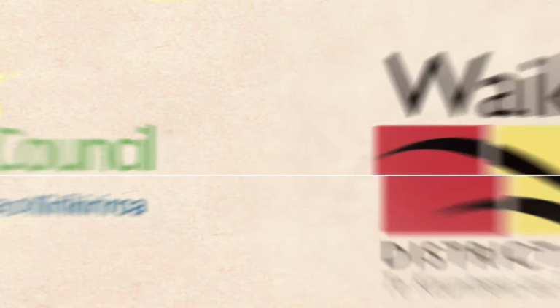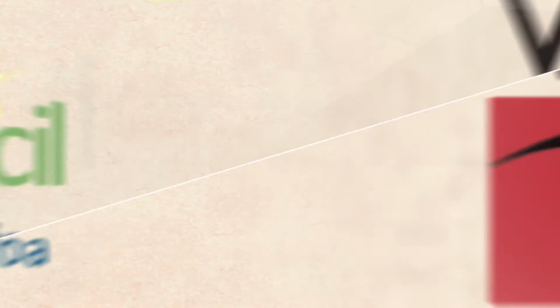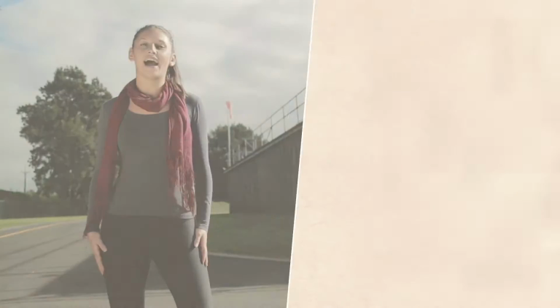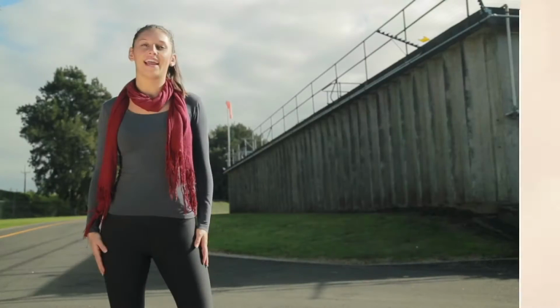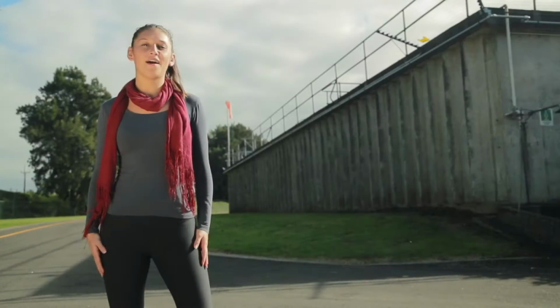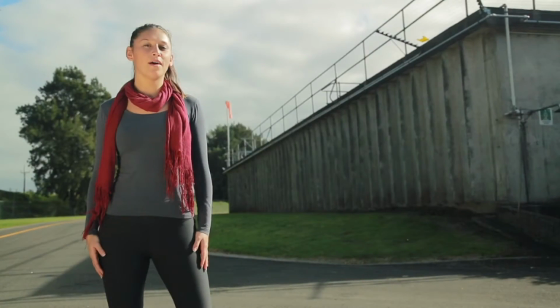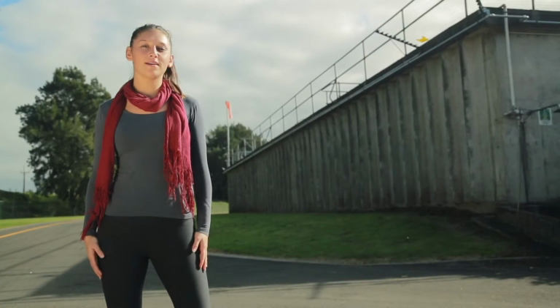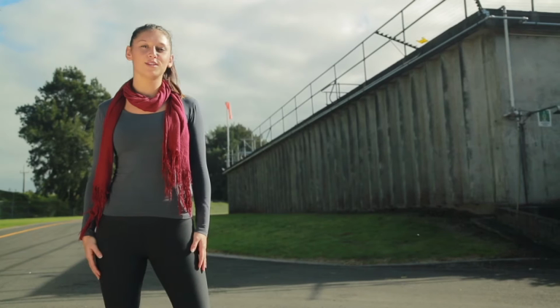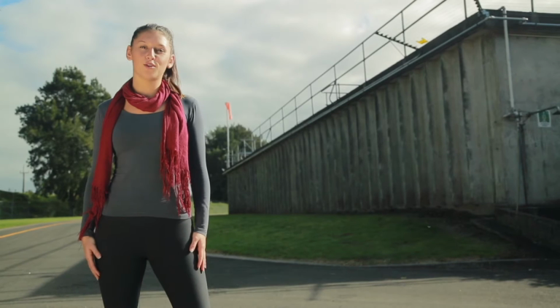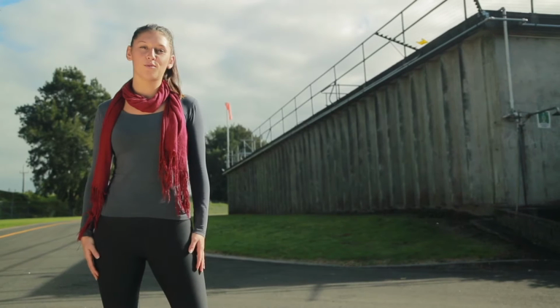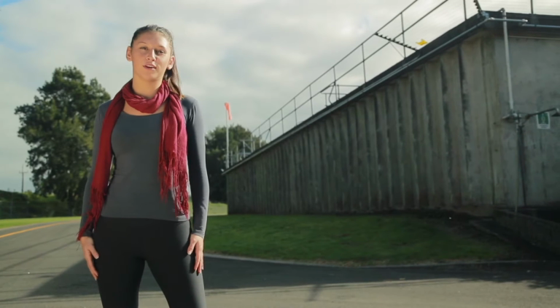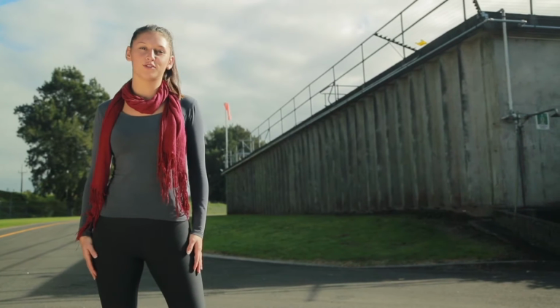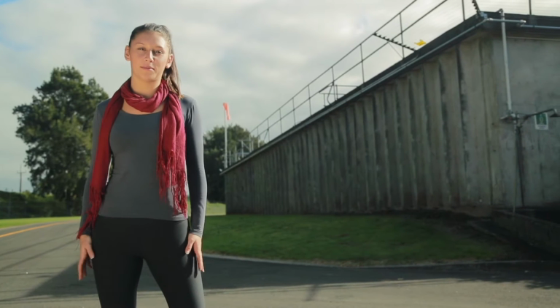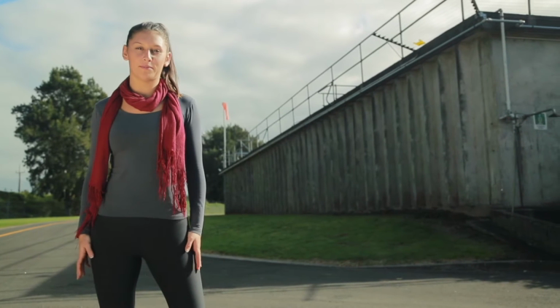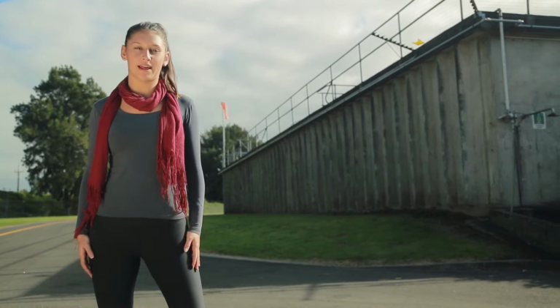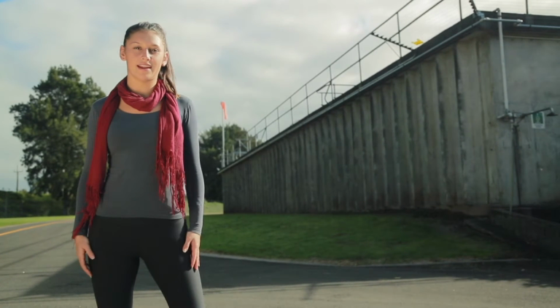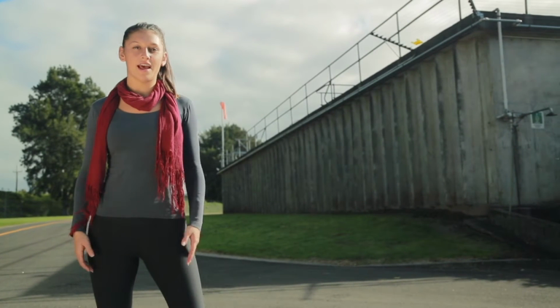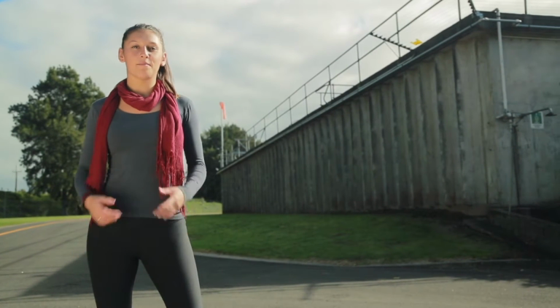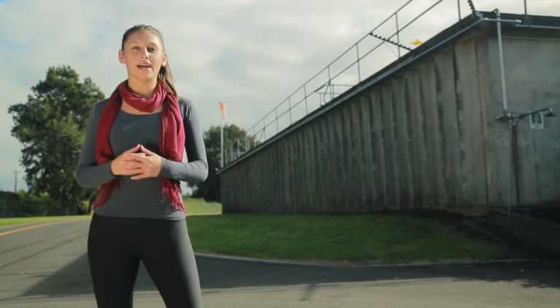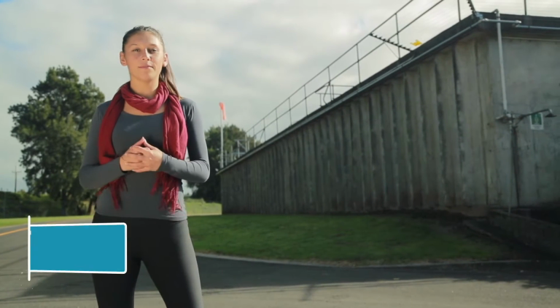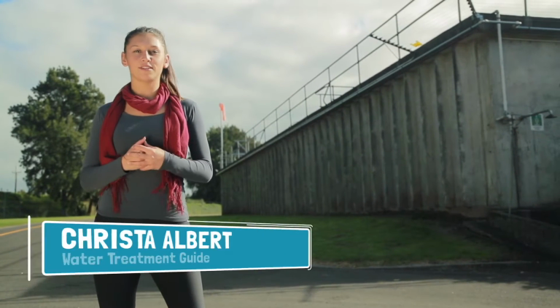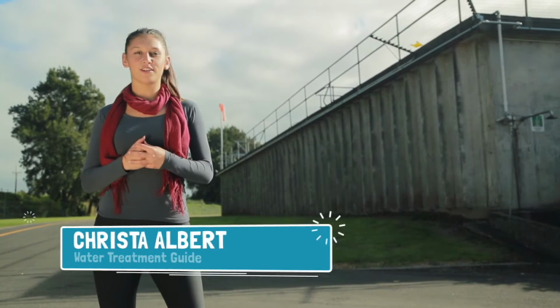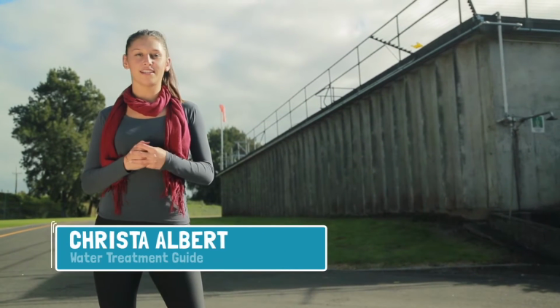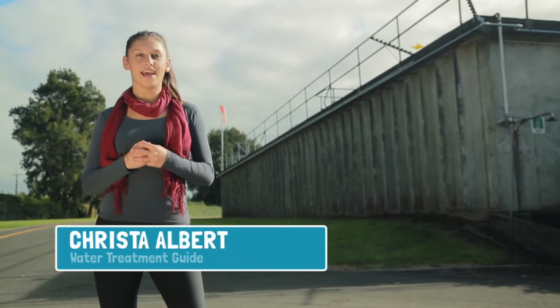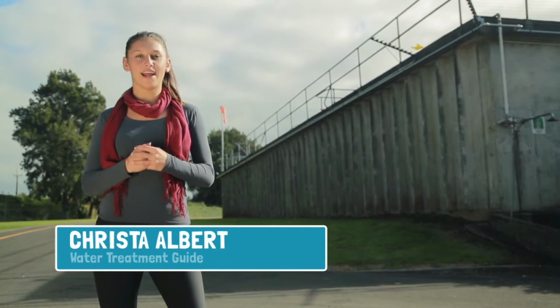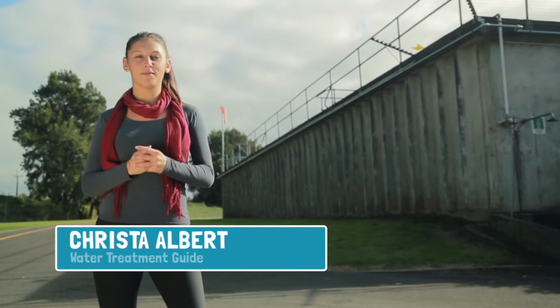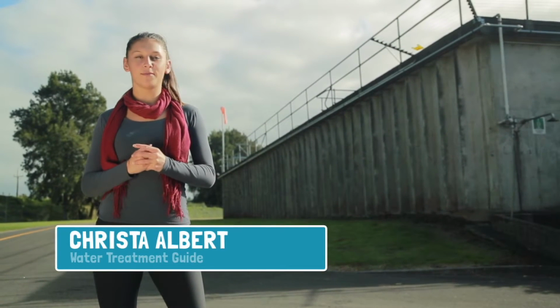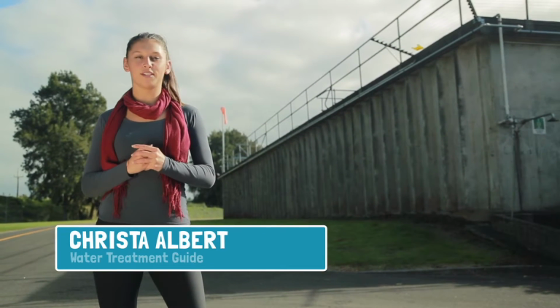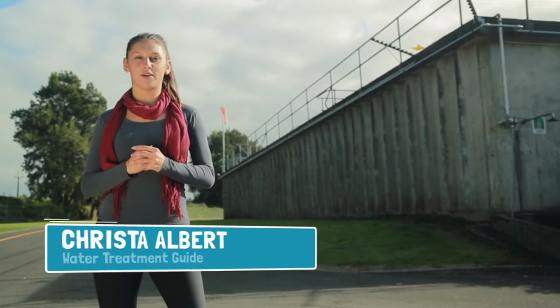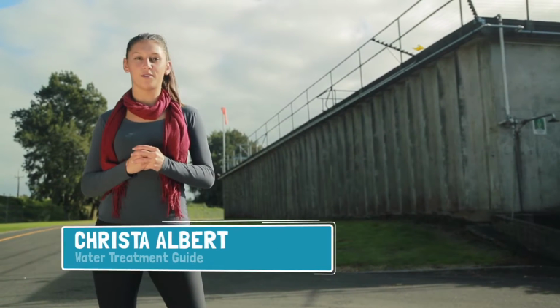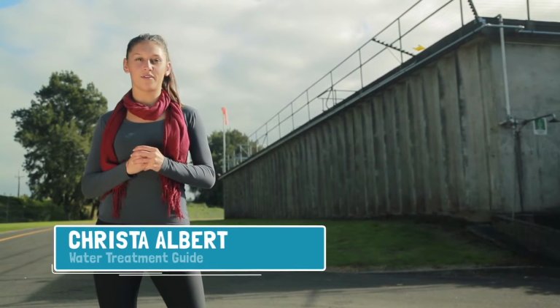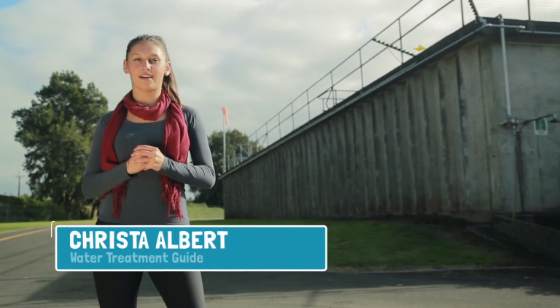Hi and welcome to your water treatment plant. My name is Krista and I'm going to be showing you around.